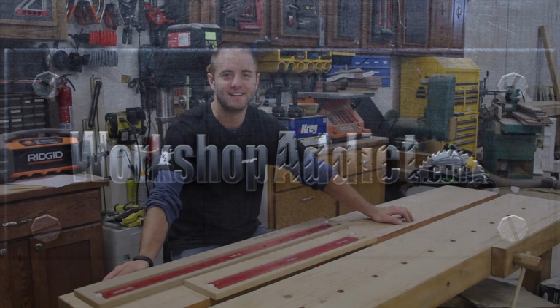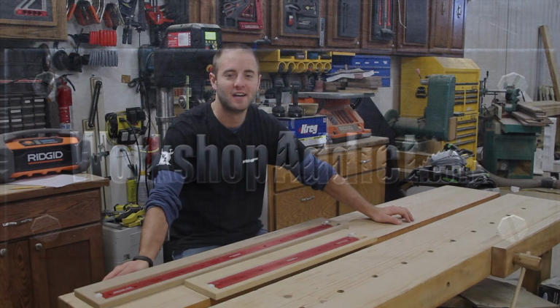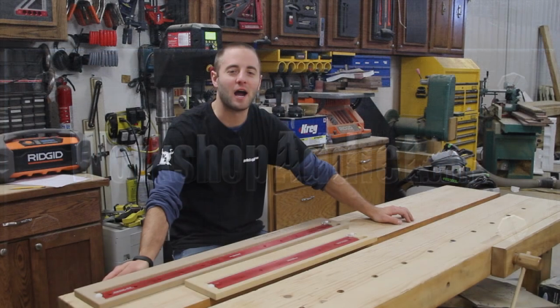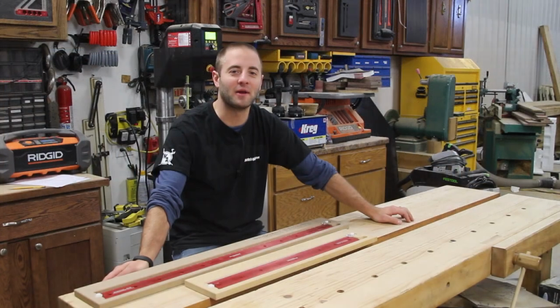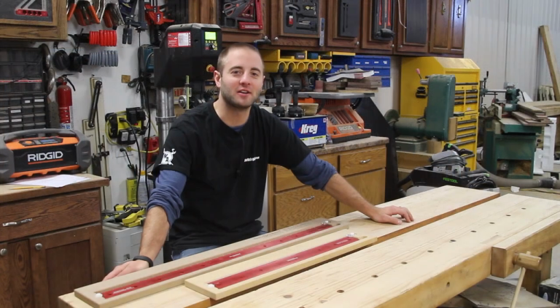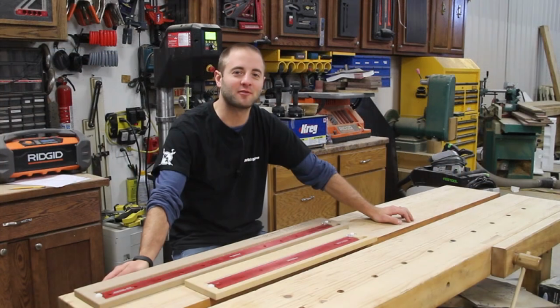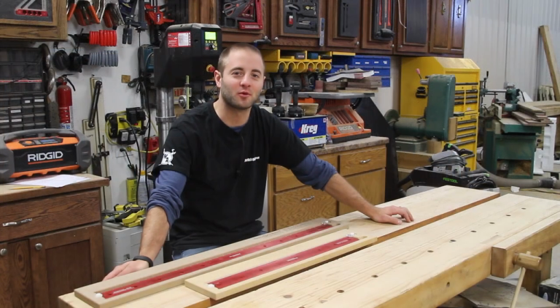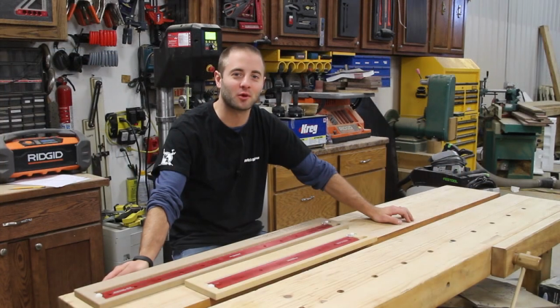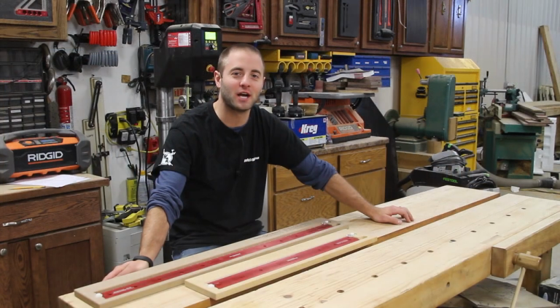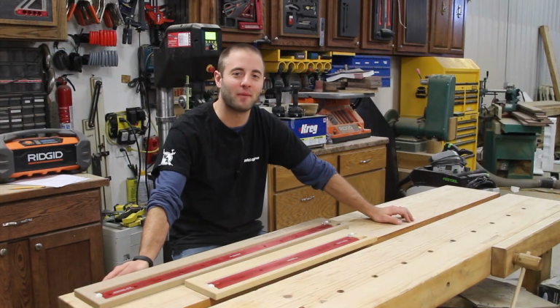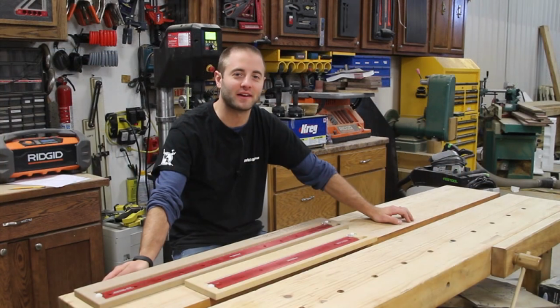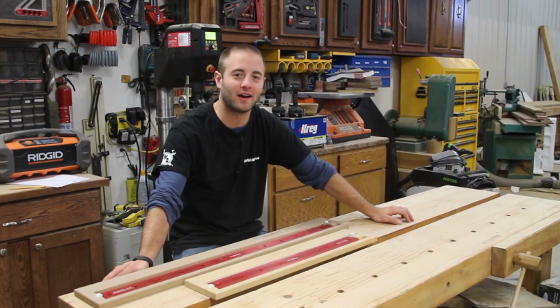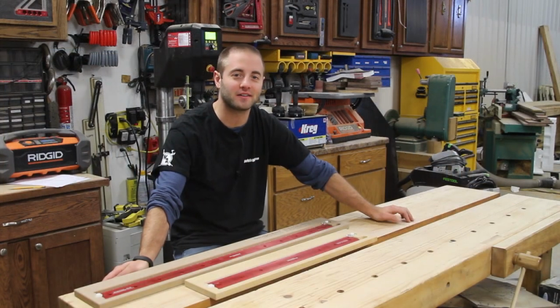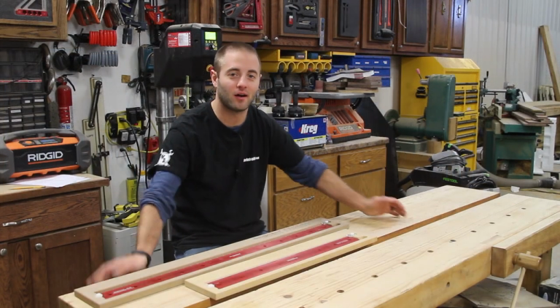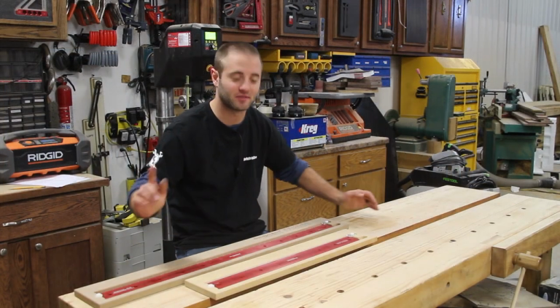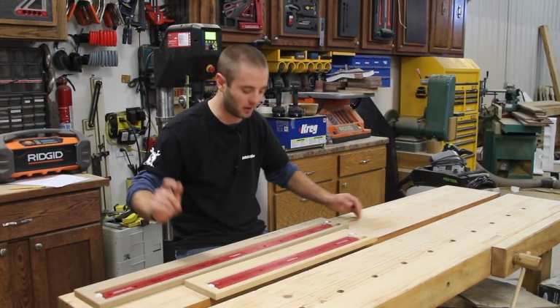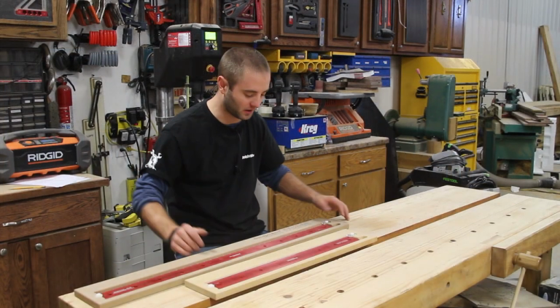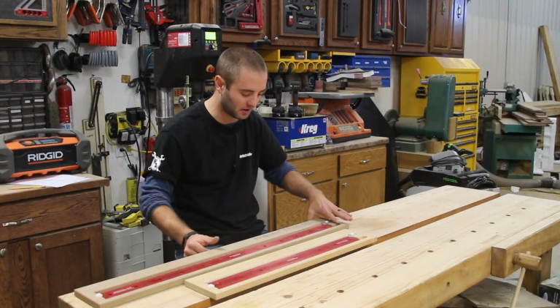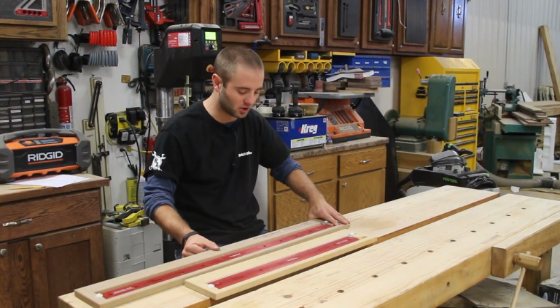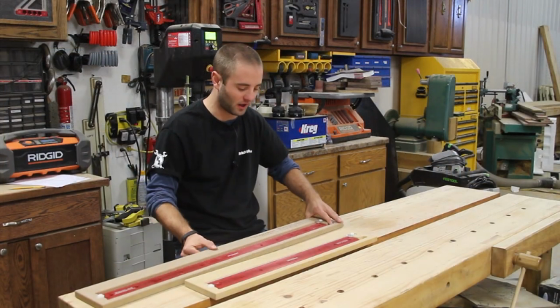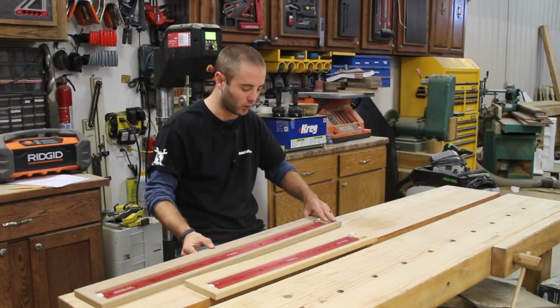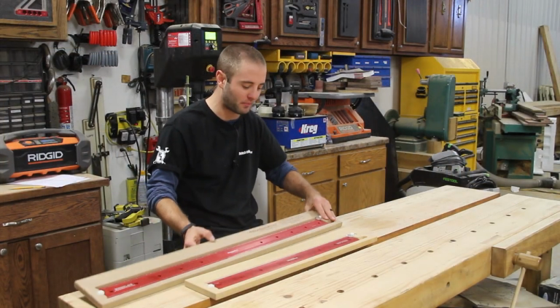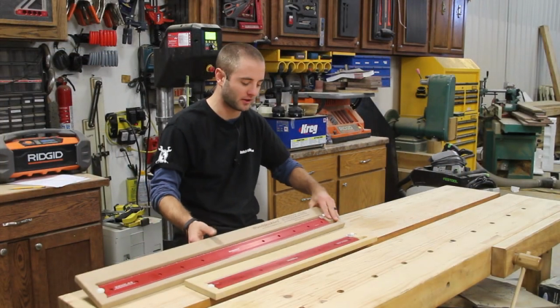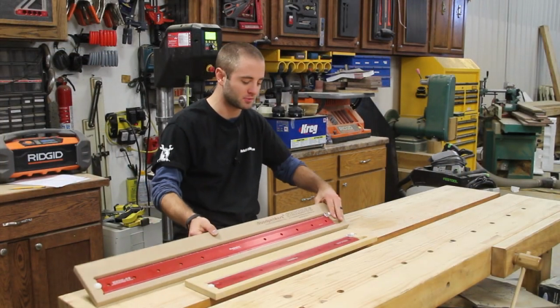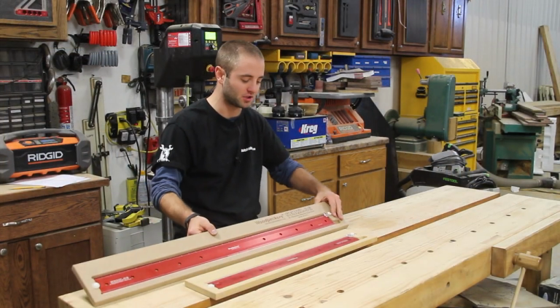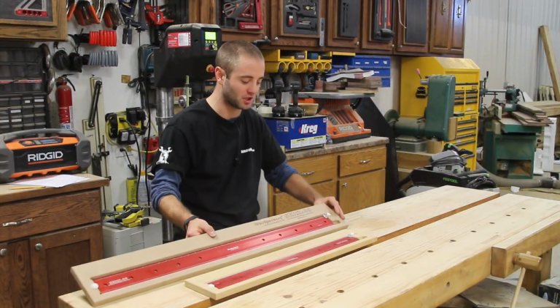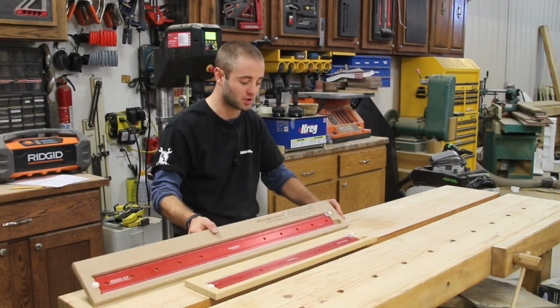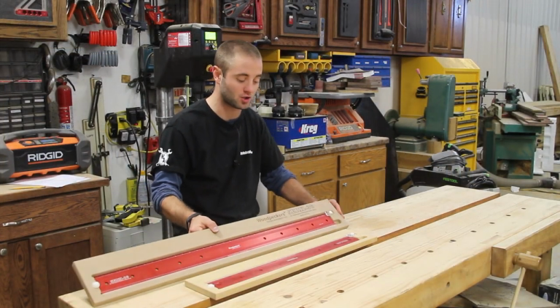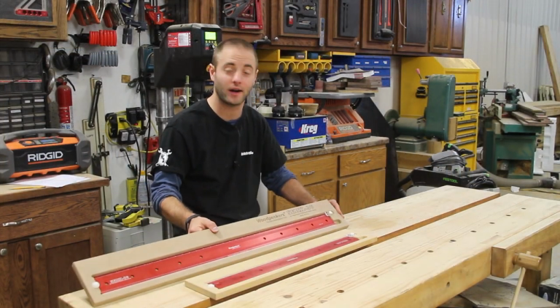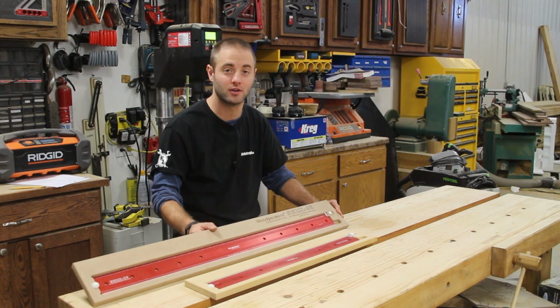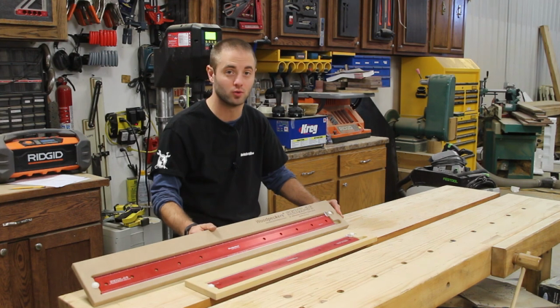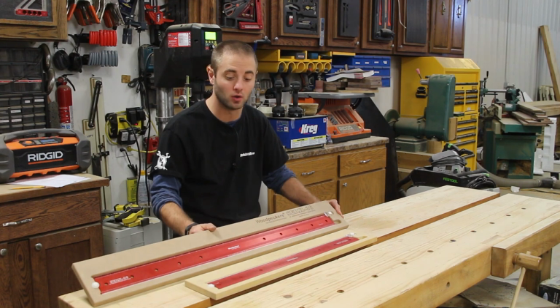Hi, I'm Andy Glassworth from WorkshopAddict.com. Today we're going to take a look at Woodpecker's Precision Straight Edge Rule.